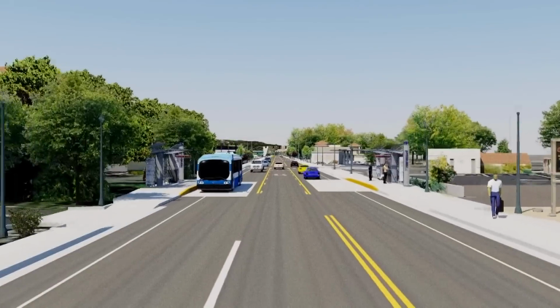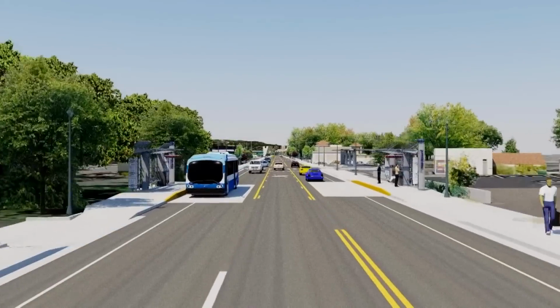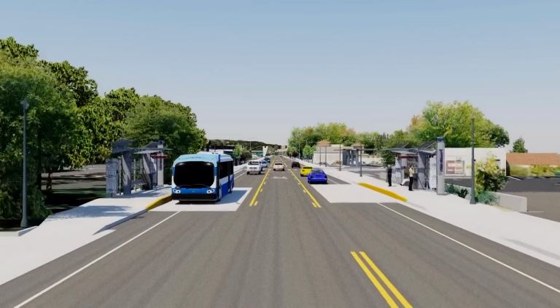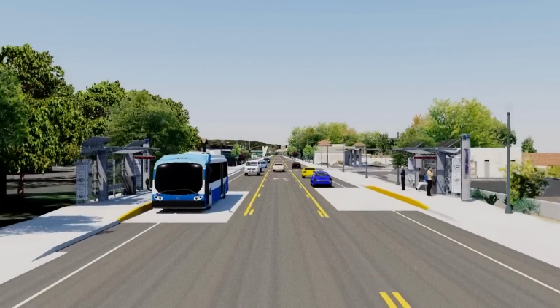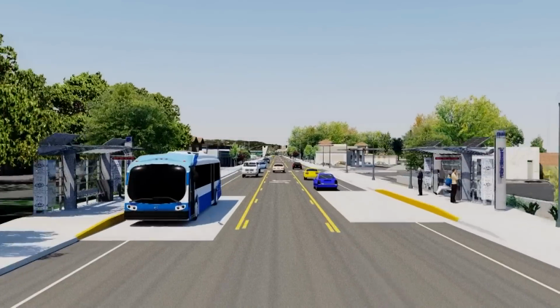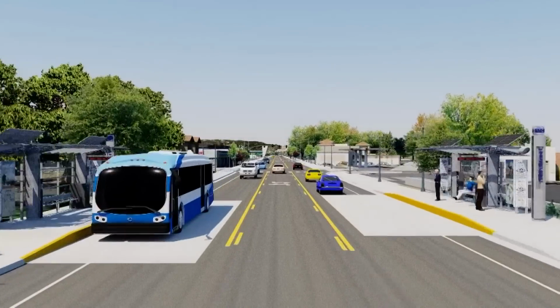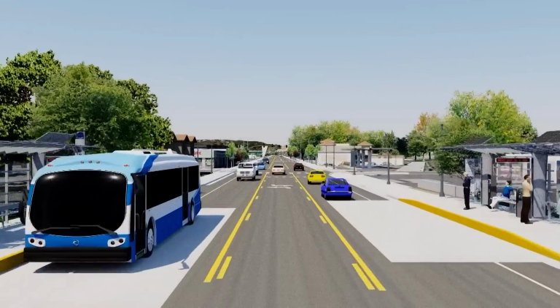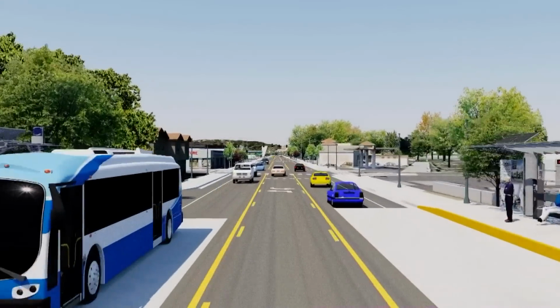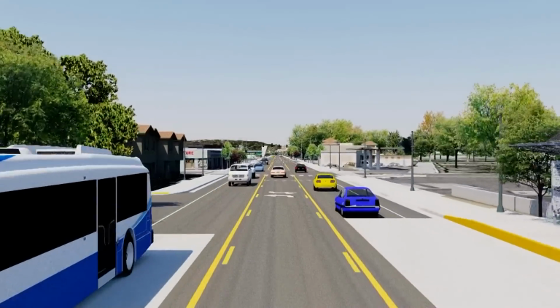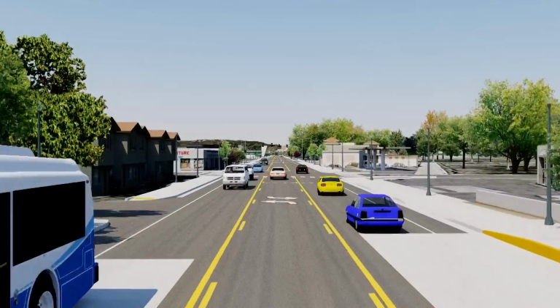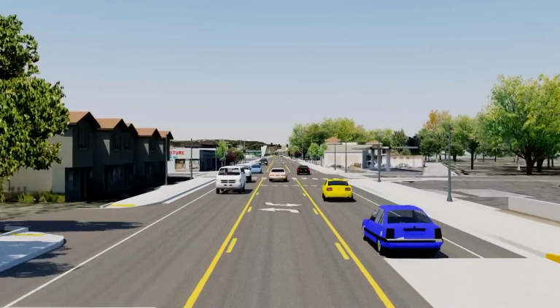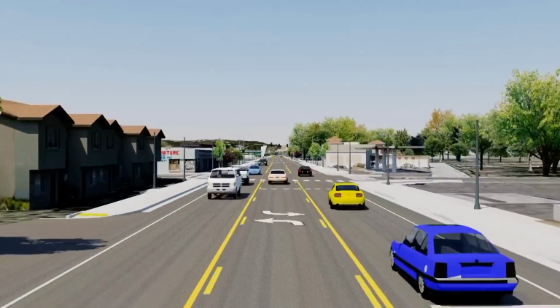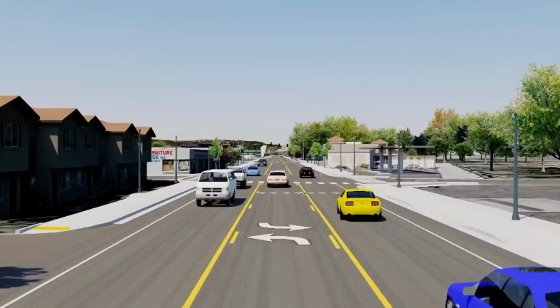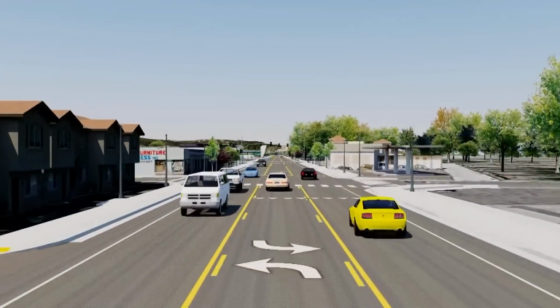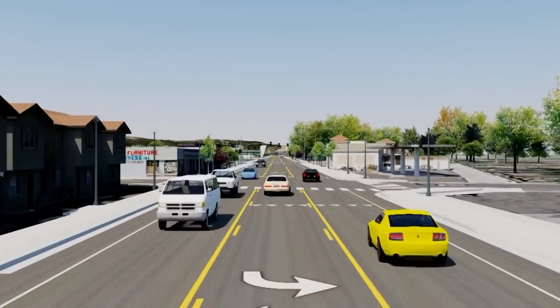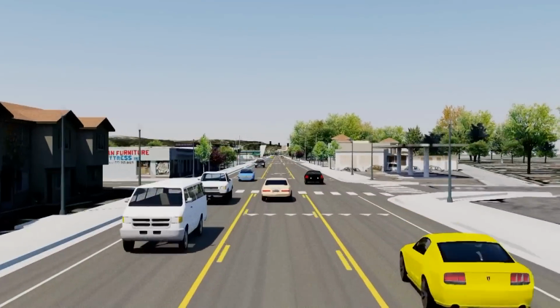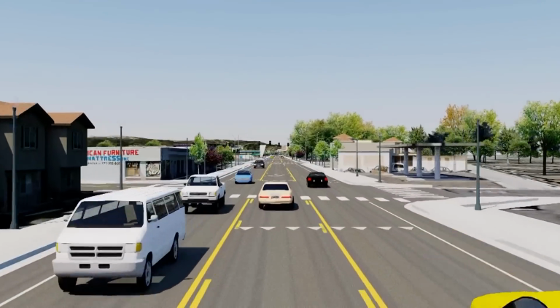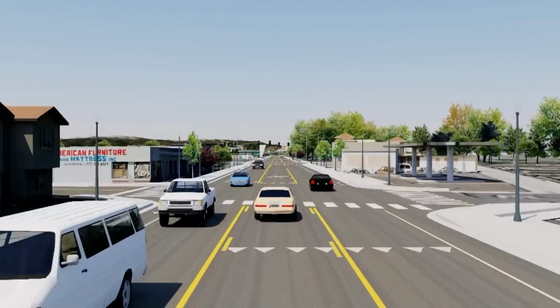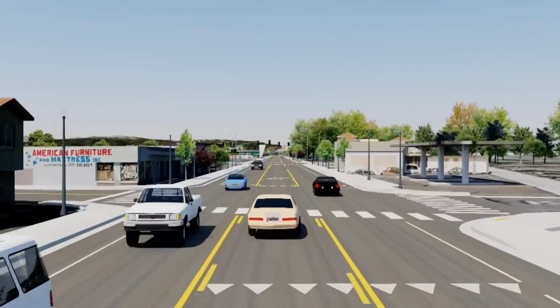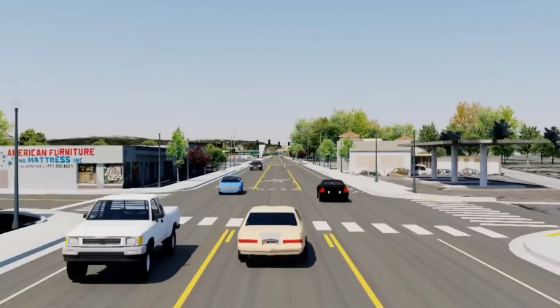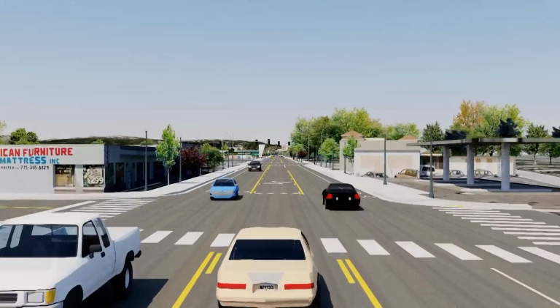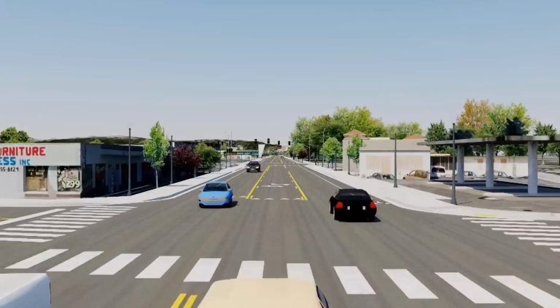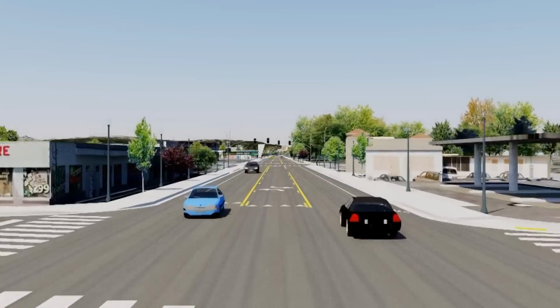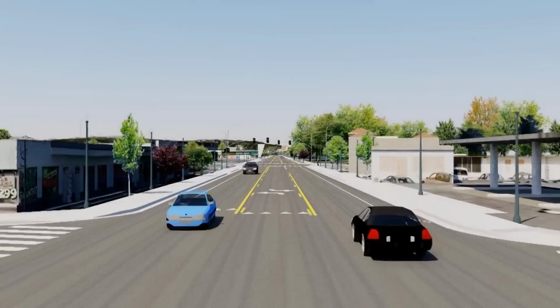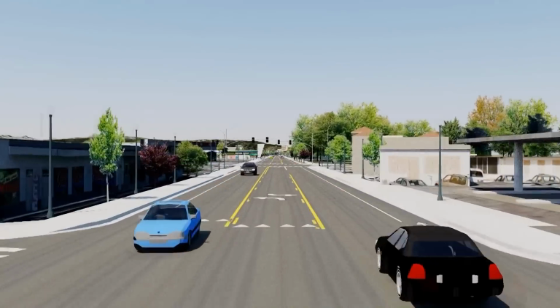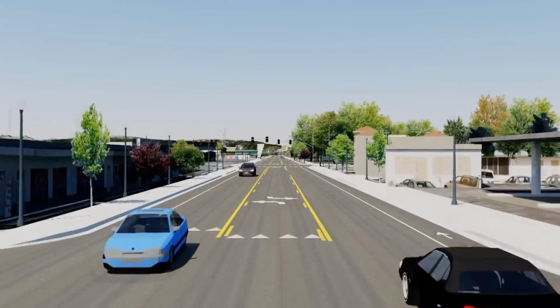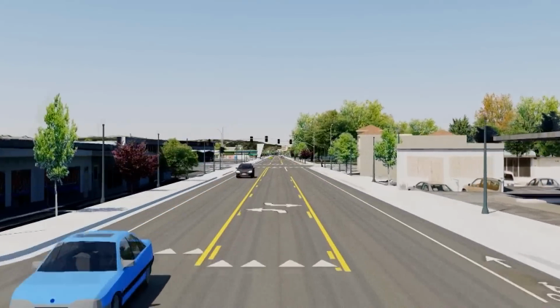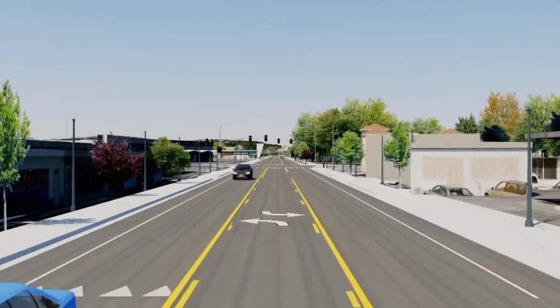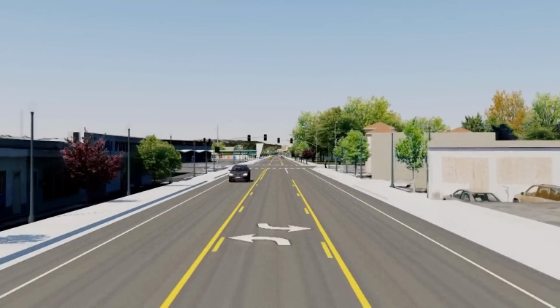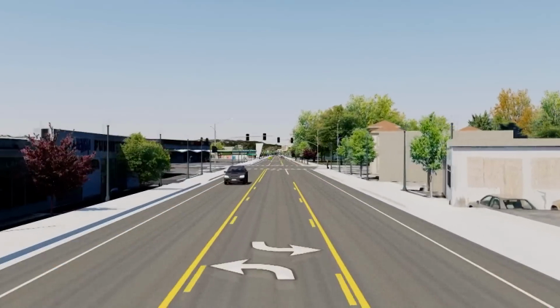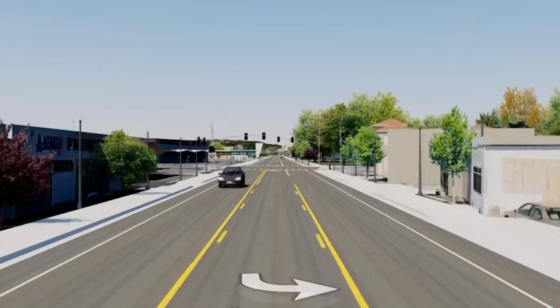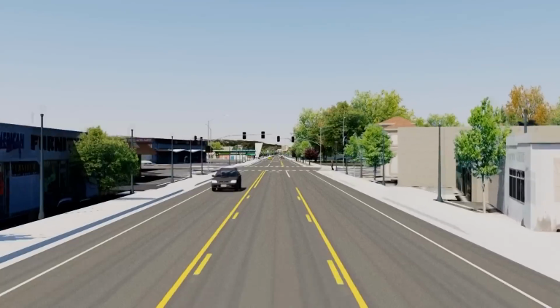One of the first things you'll notice is wider sidewalks and new landscaping and lighting.